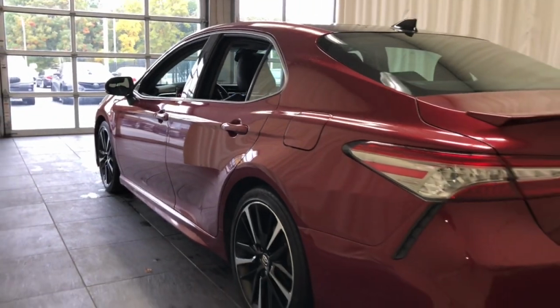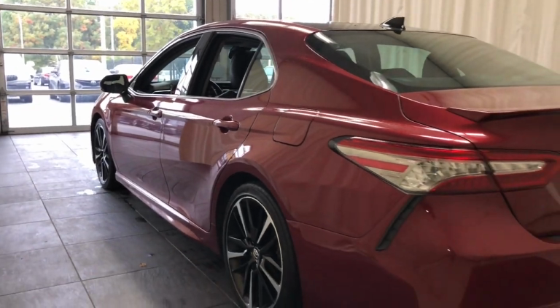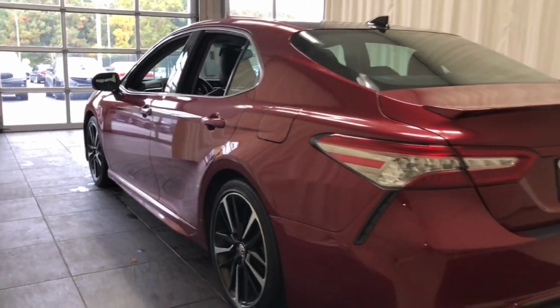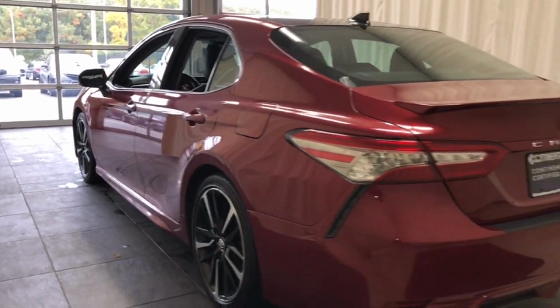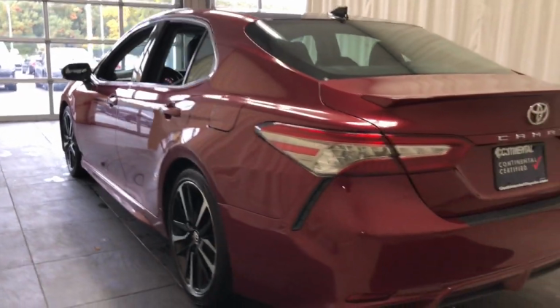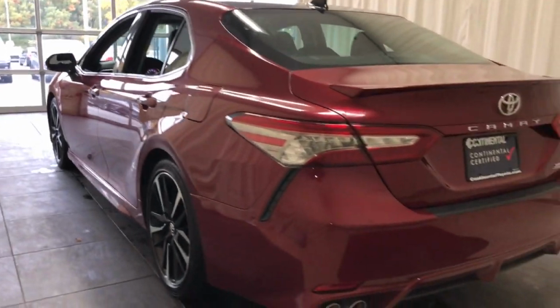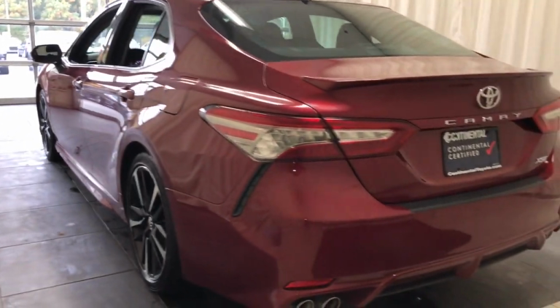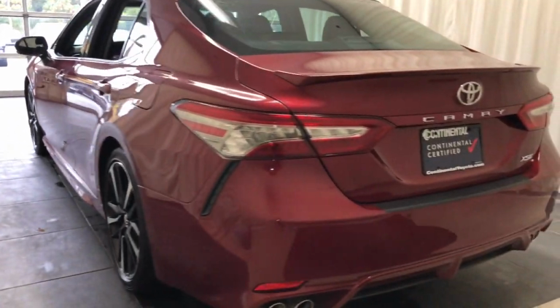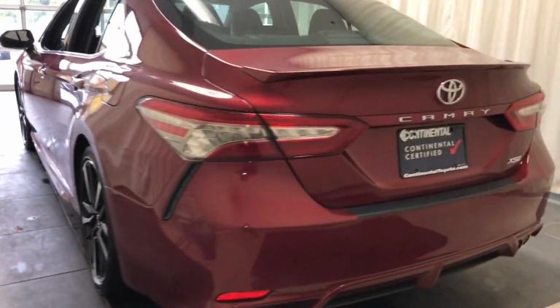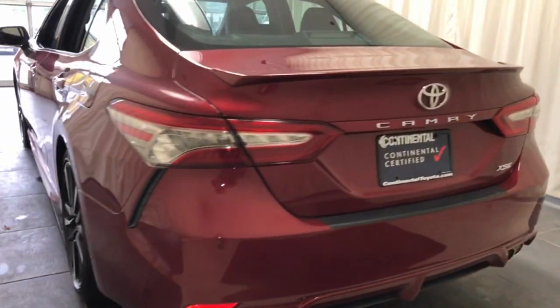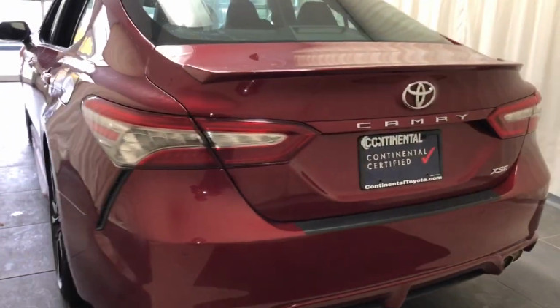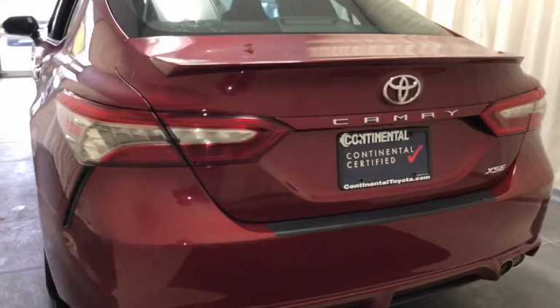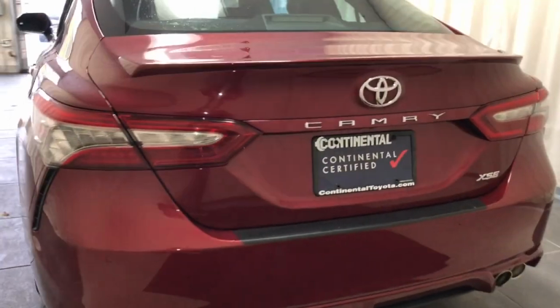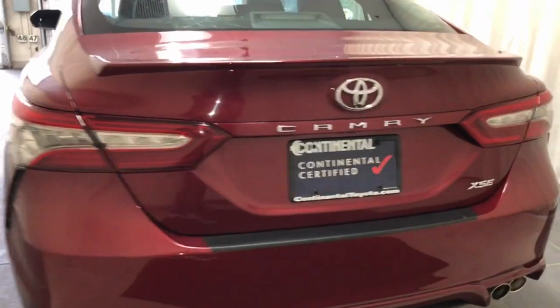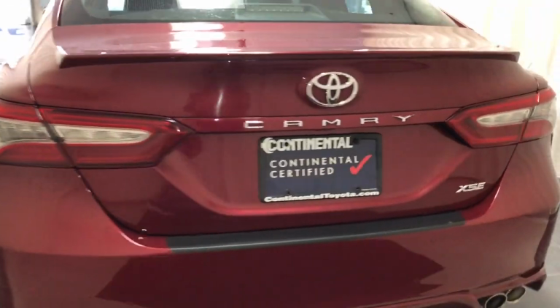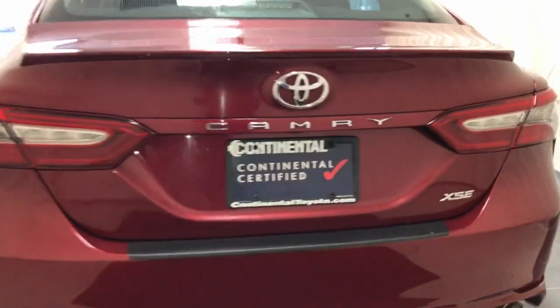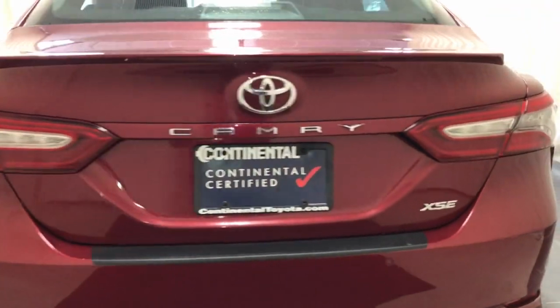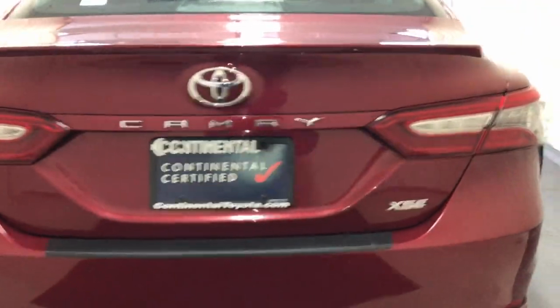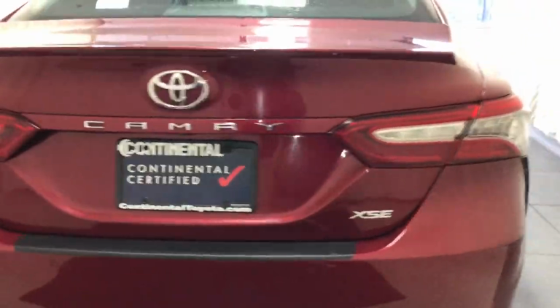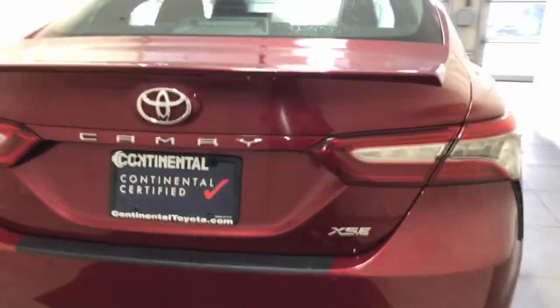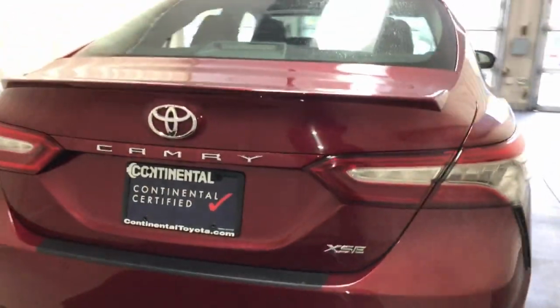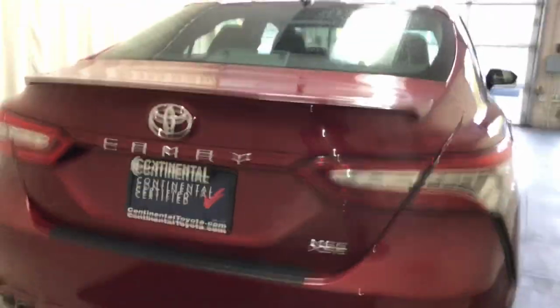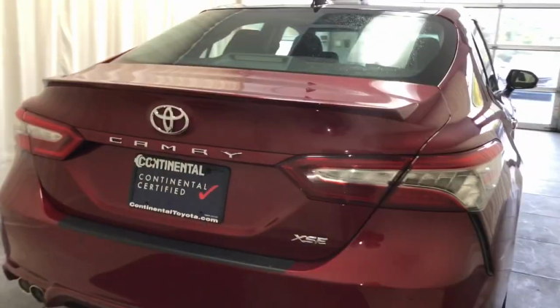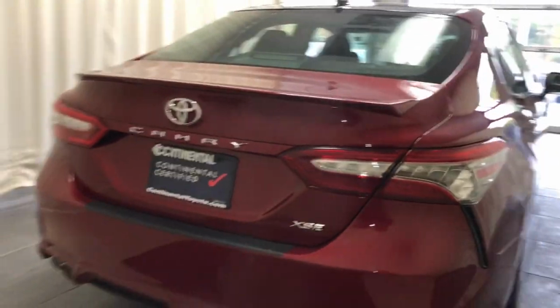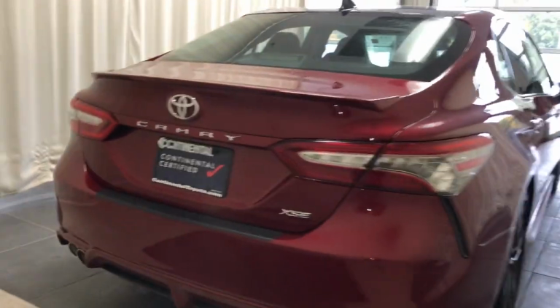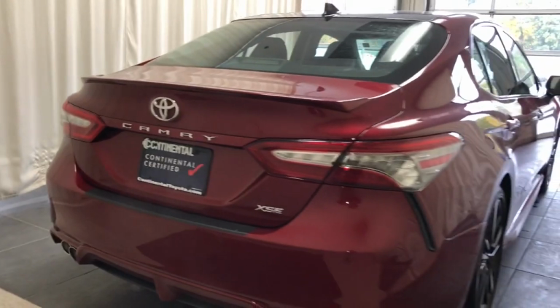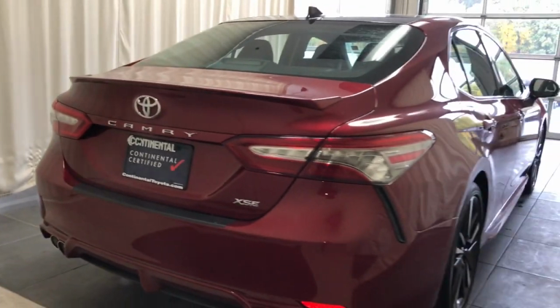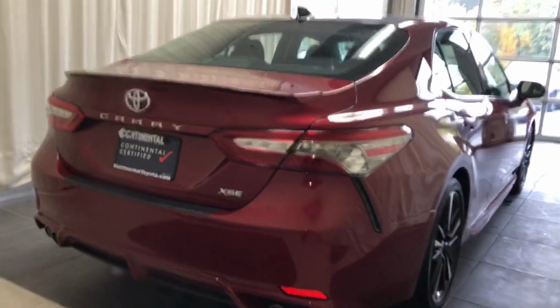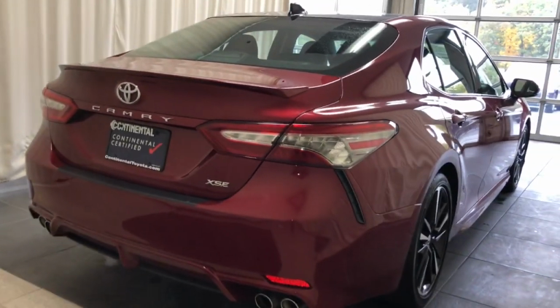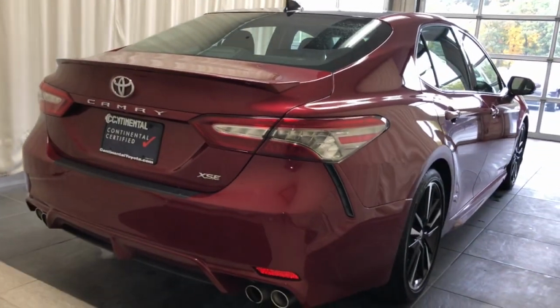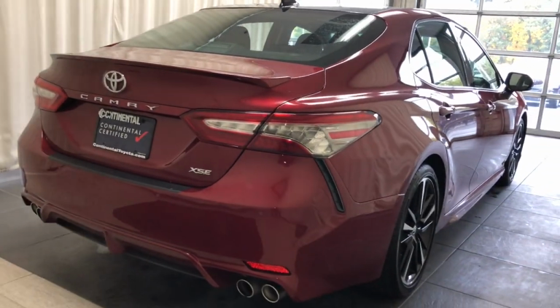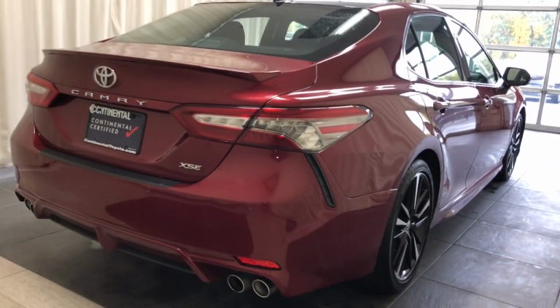Feel what it's like to drive an overachiever. Our friendly, professional team will put you in the driver's seat of this sporty Camry today. Thank you.